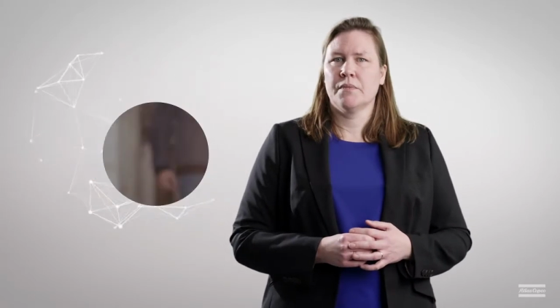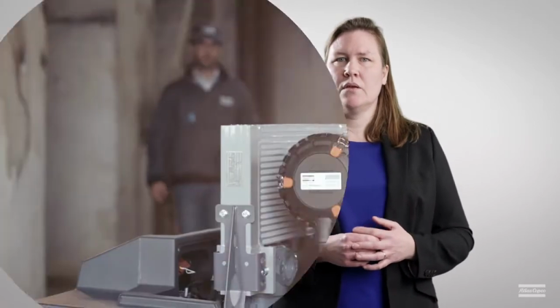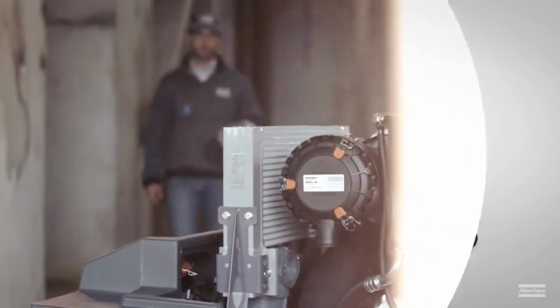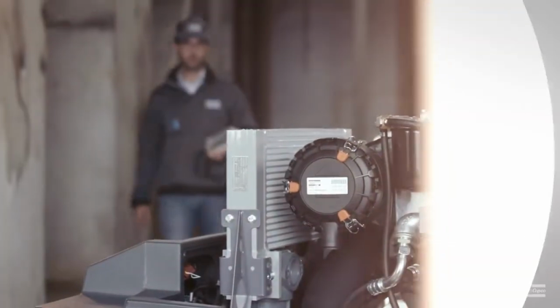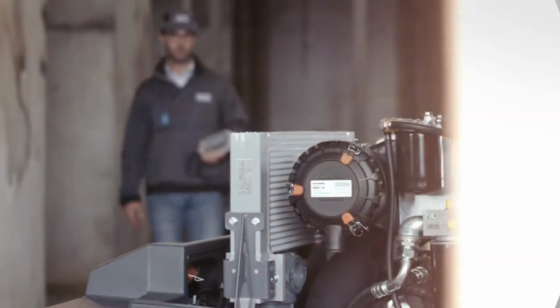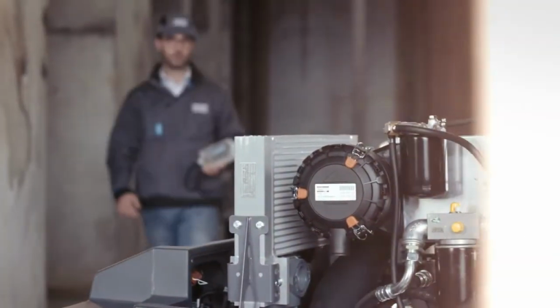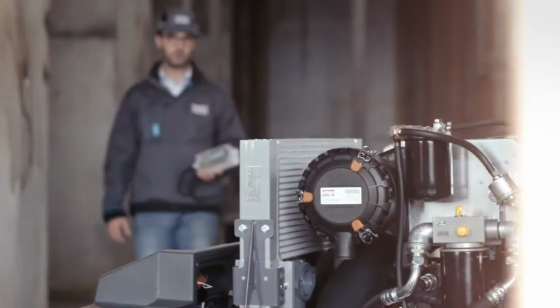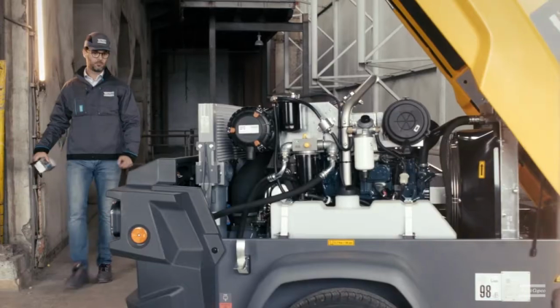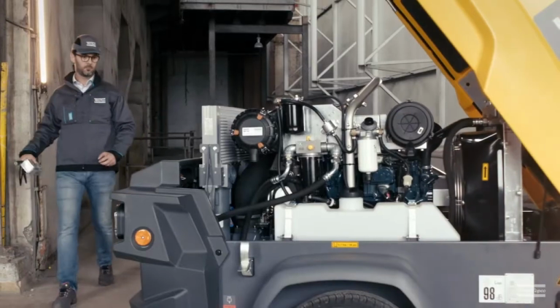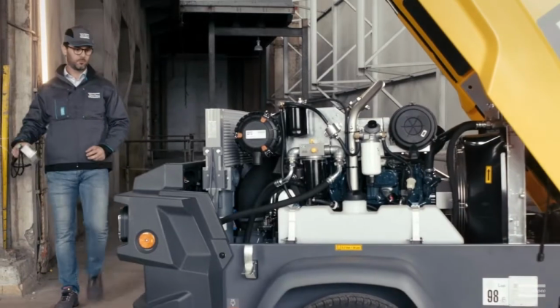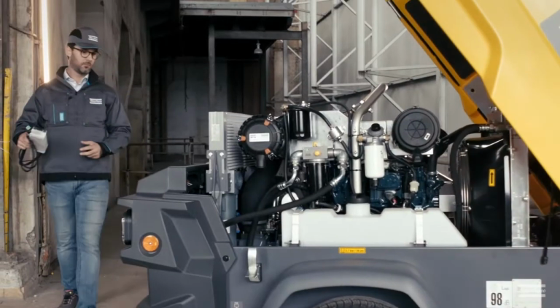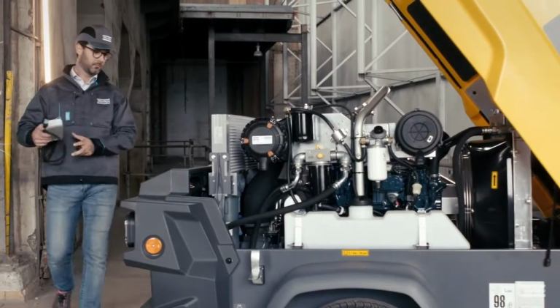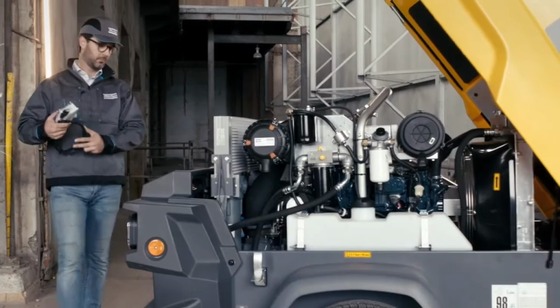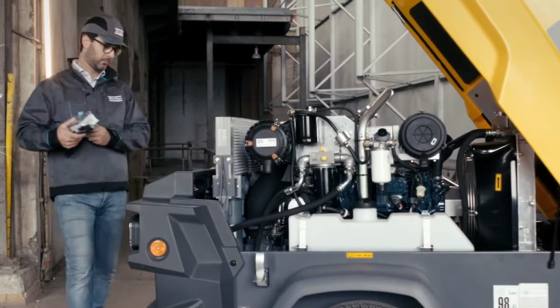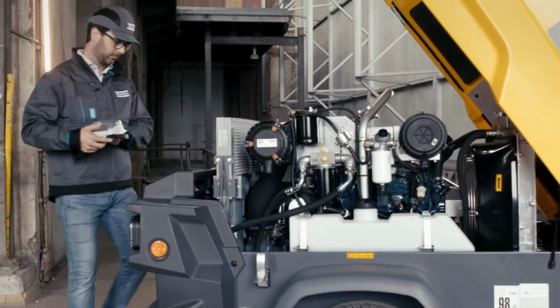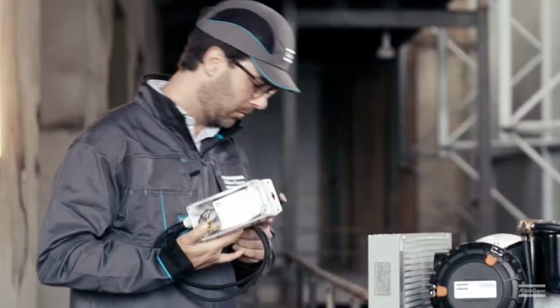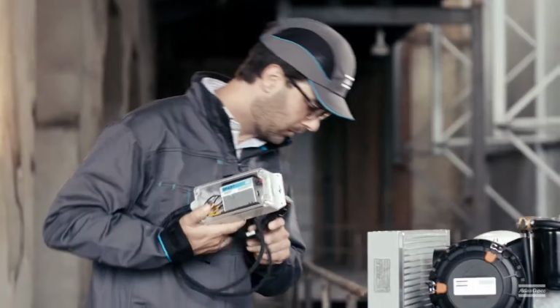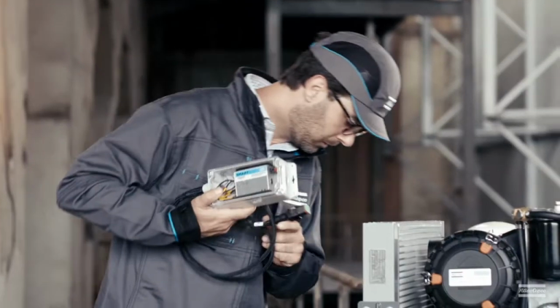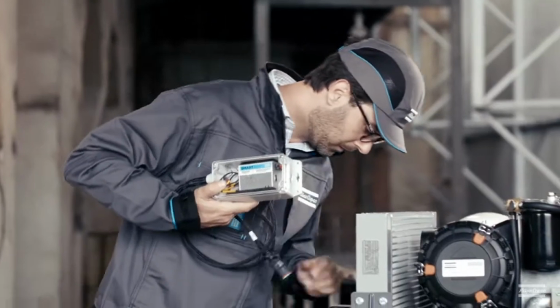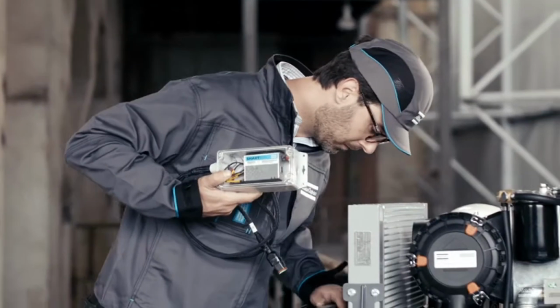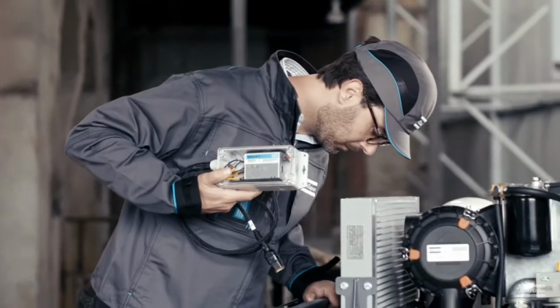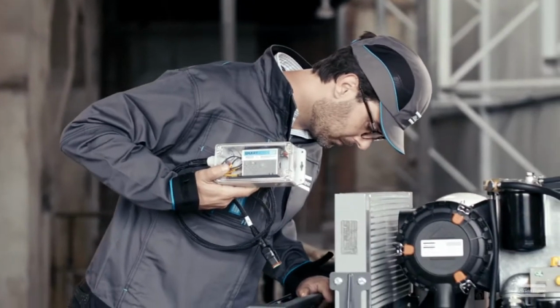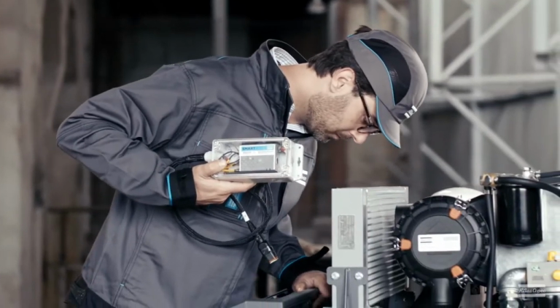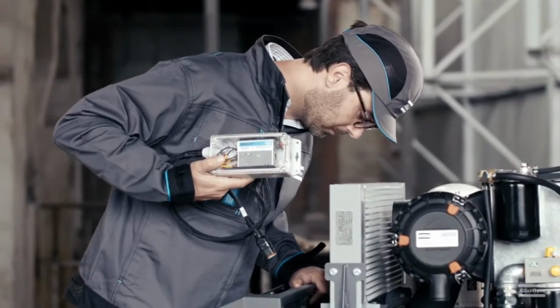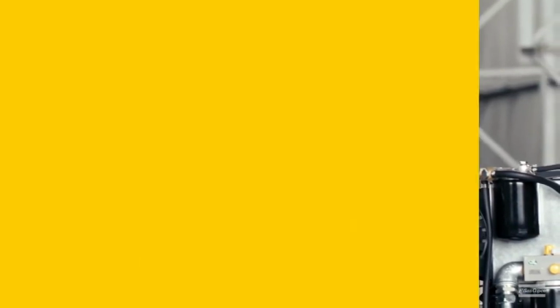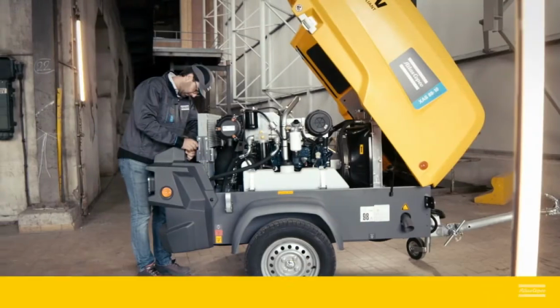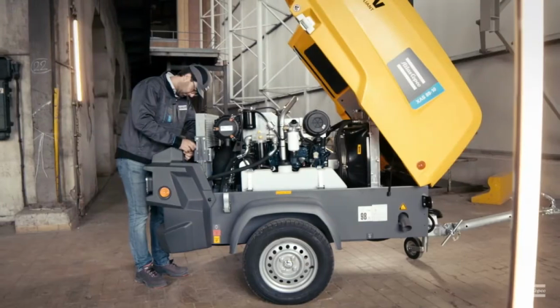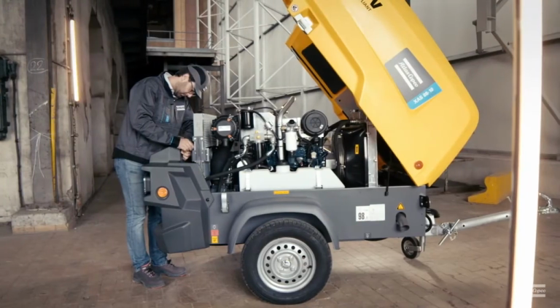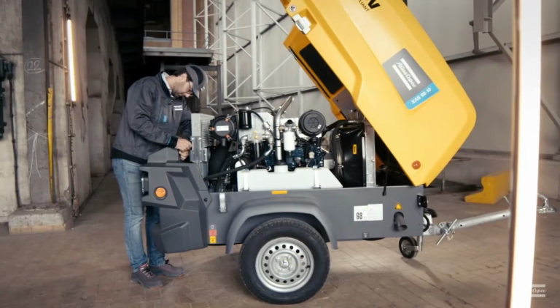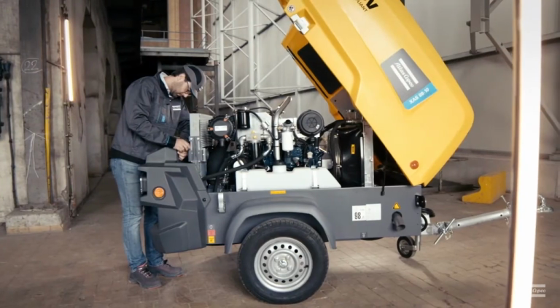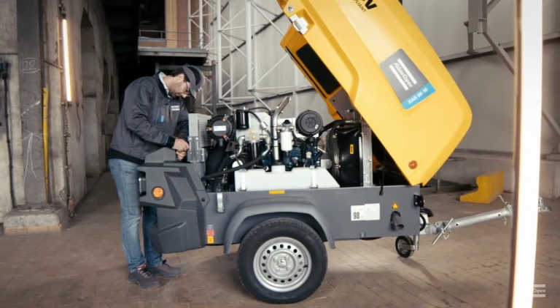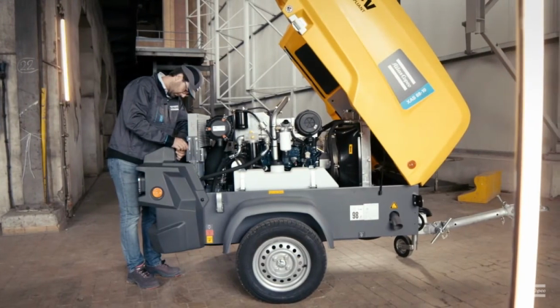Now, as we've said, installing a retrofit kit is quick and easy. How quick and easy? Let's take a look.